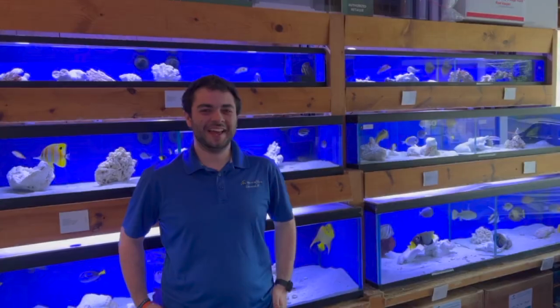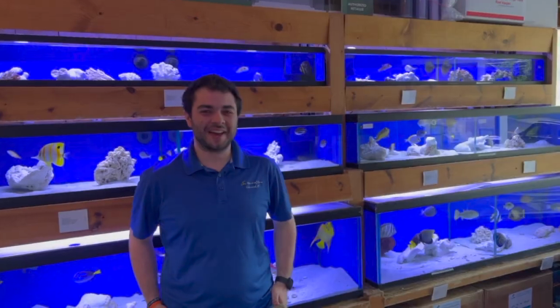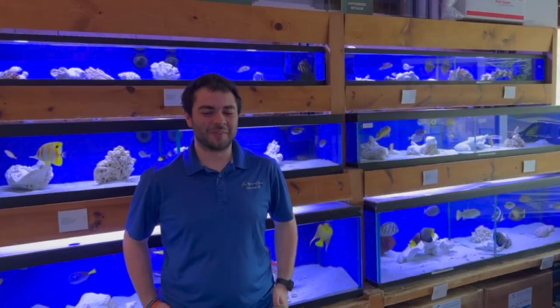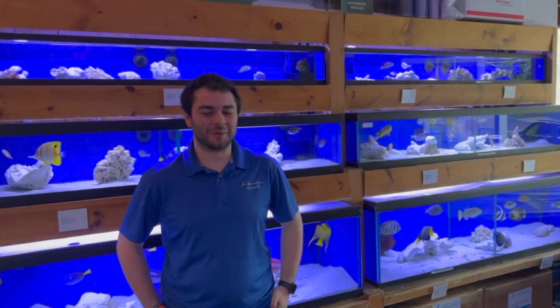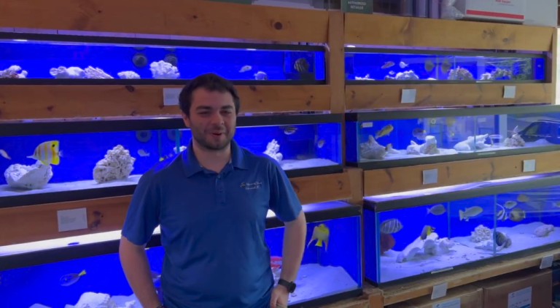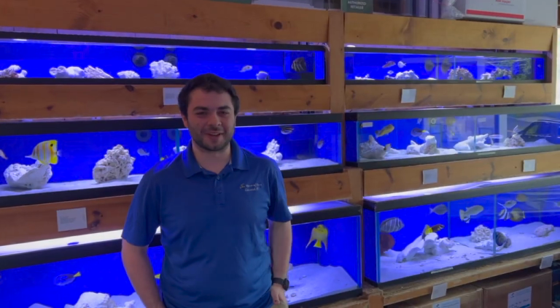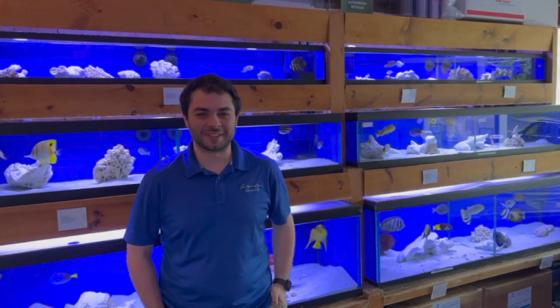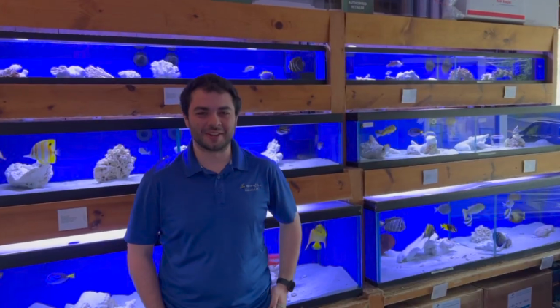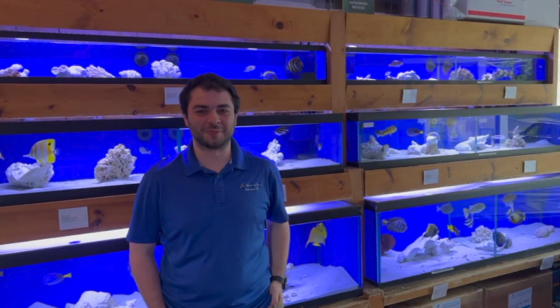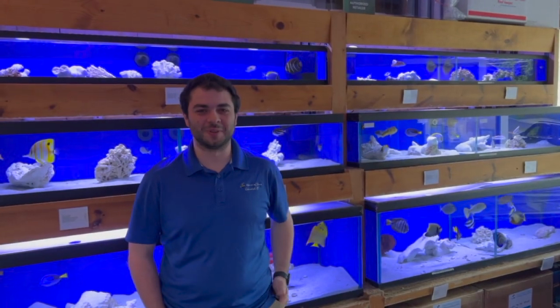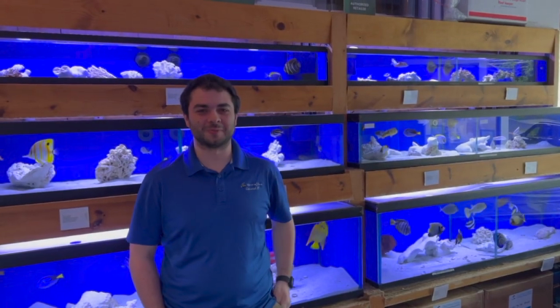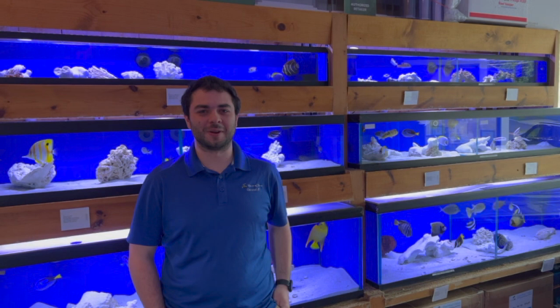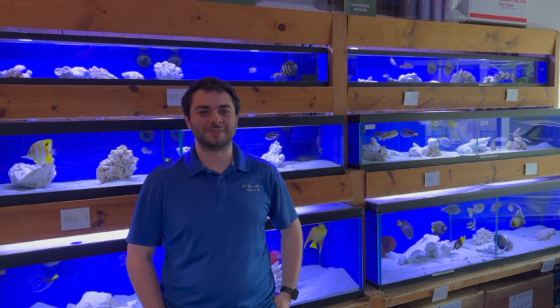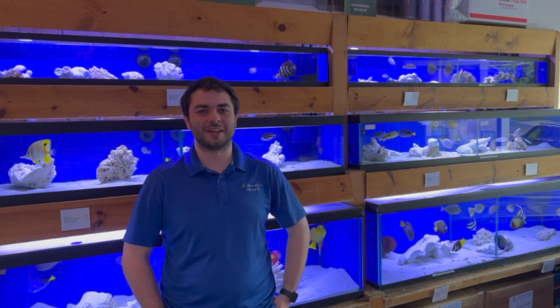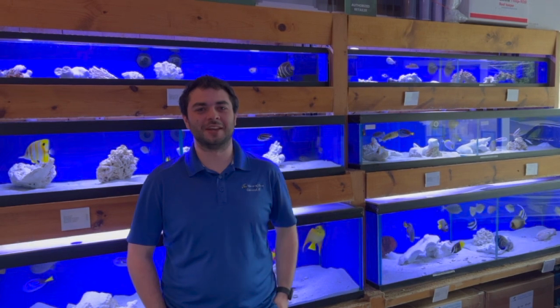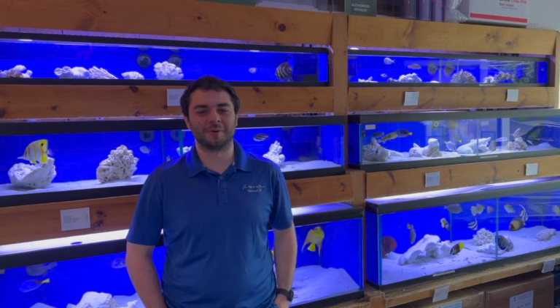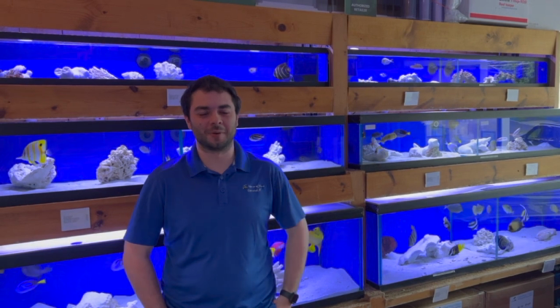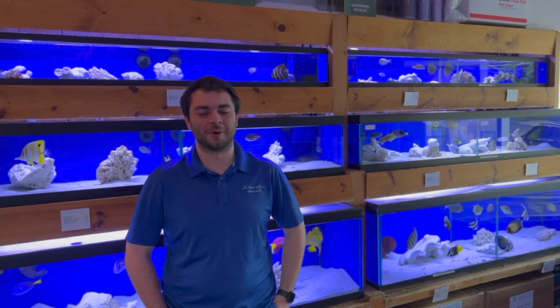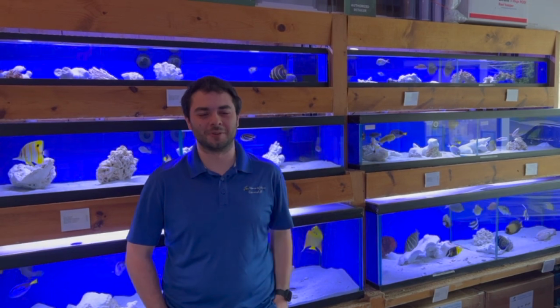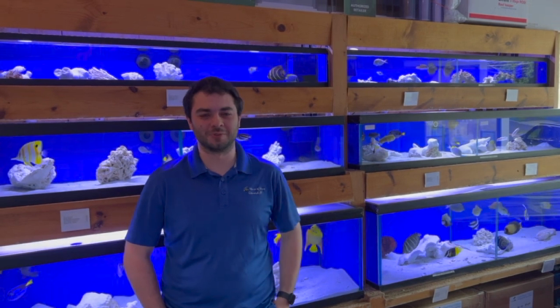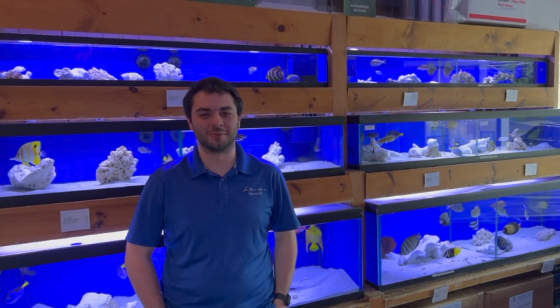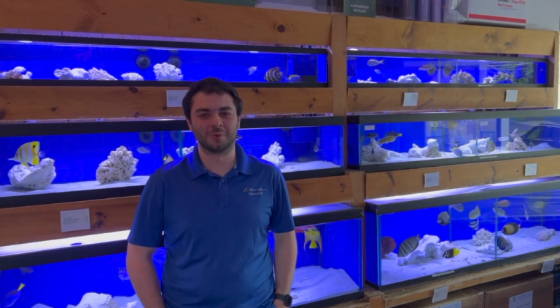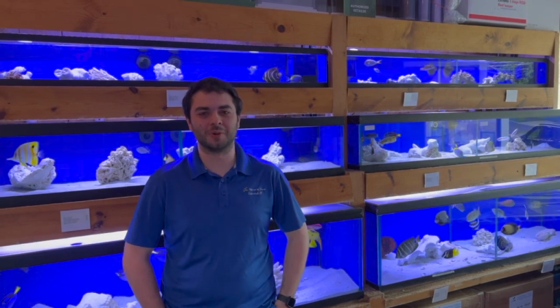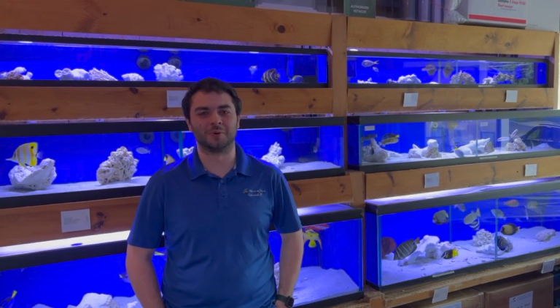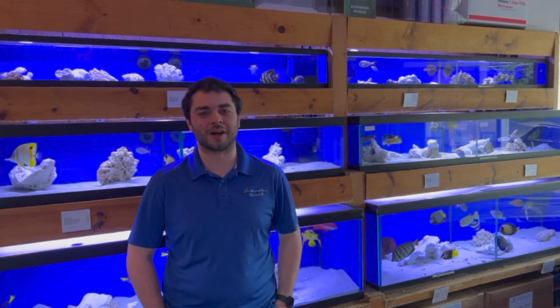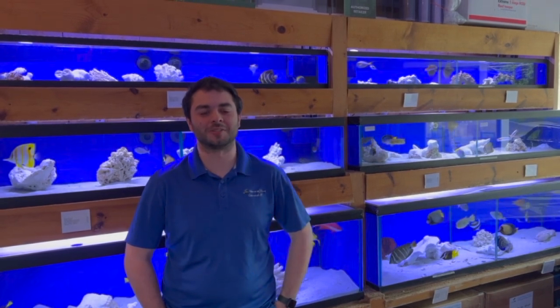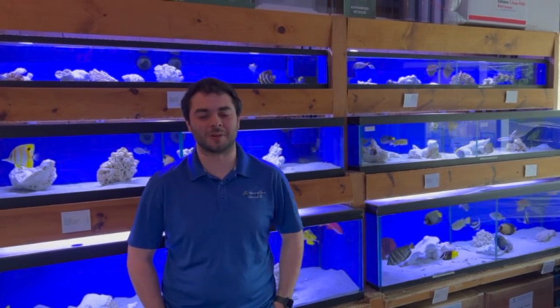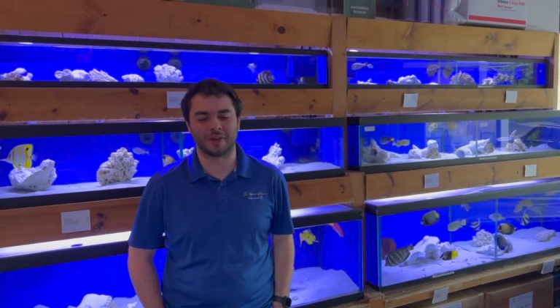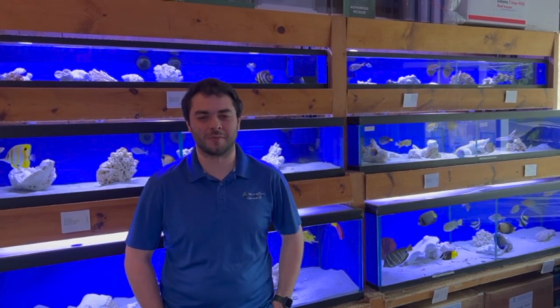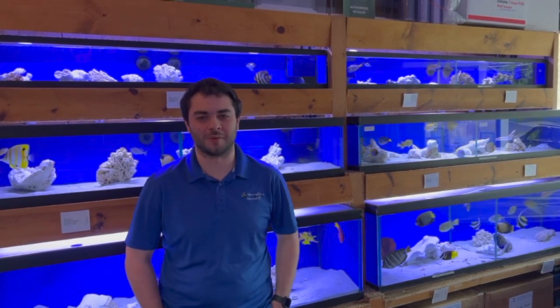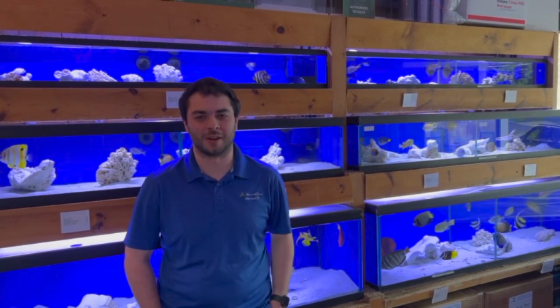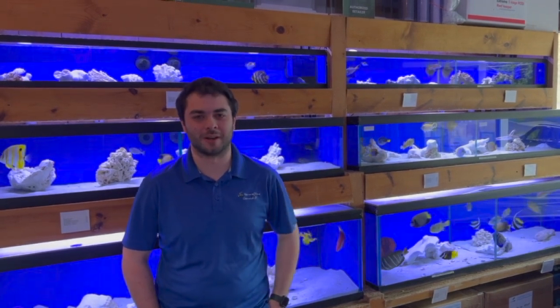Hey everyone, welcome back to the House of Fins. My name is Danny and I'm going to walk you through some of the really cool wrasses that we have in right now.